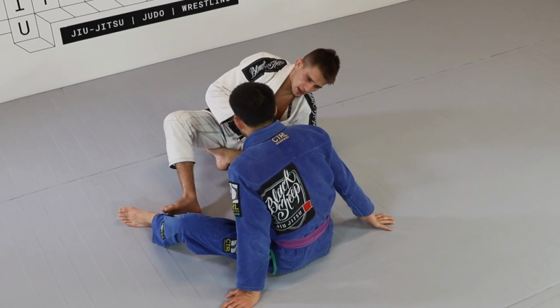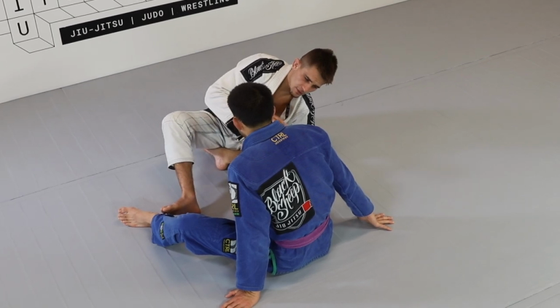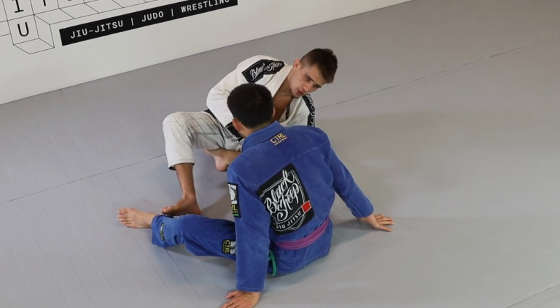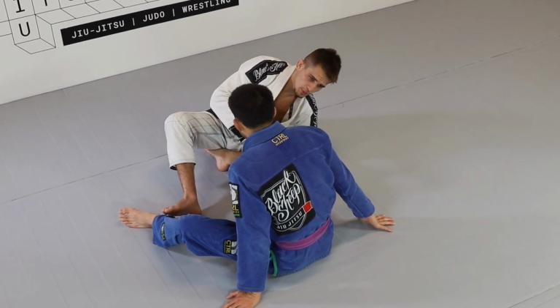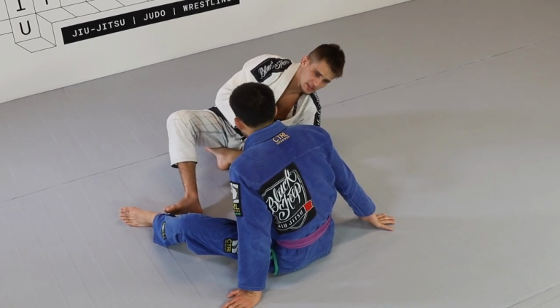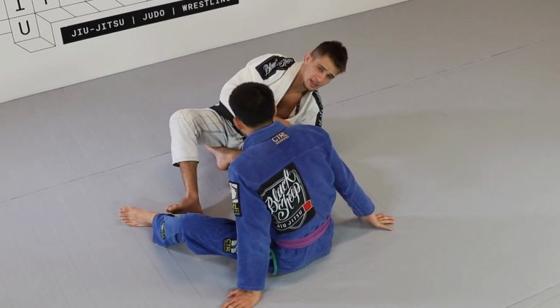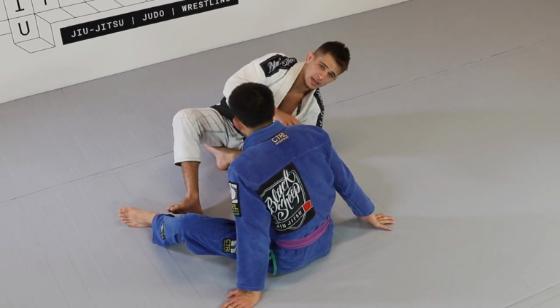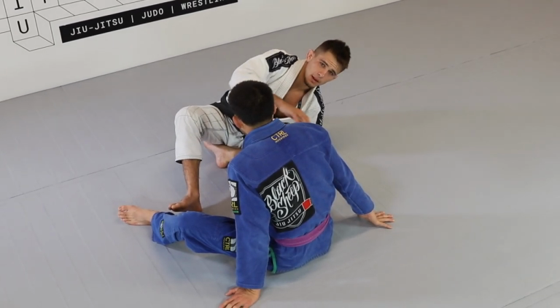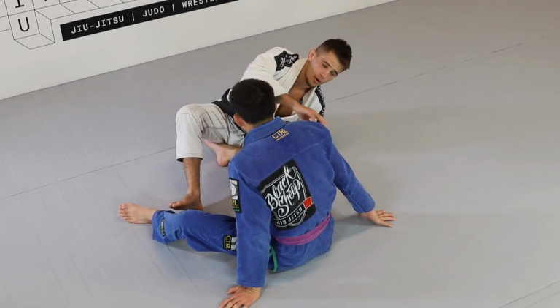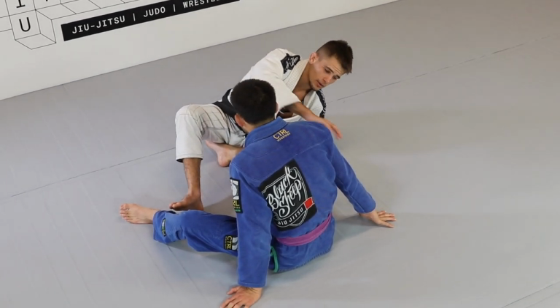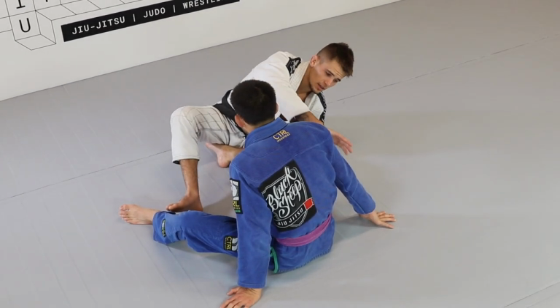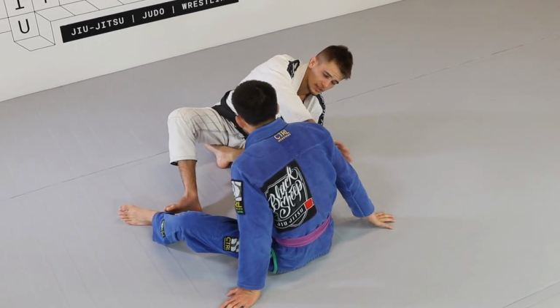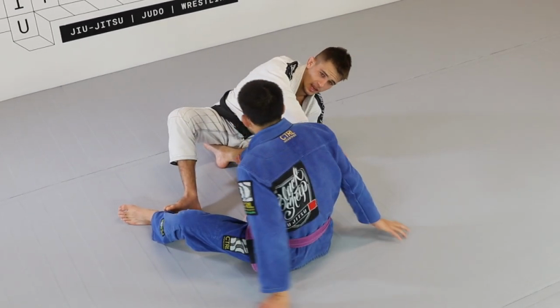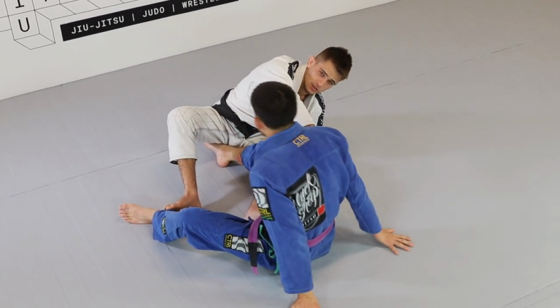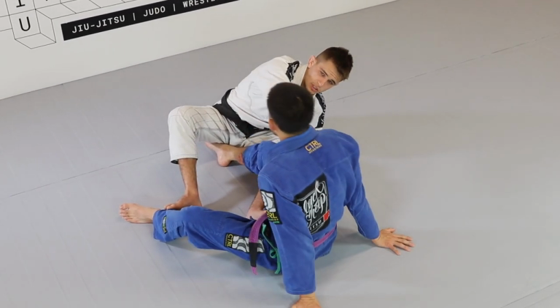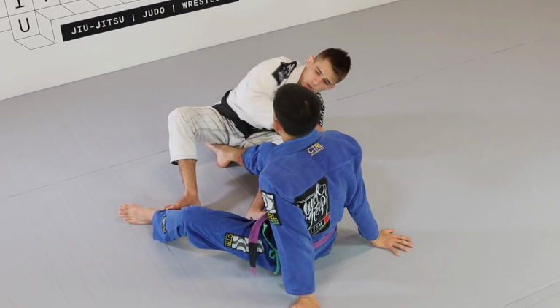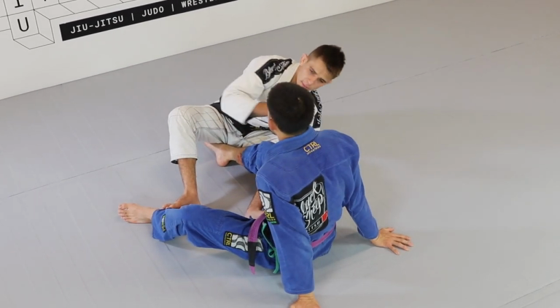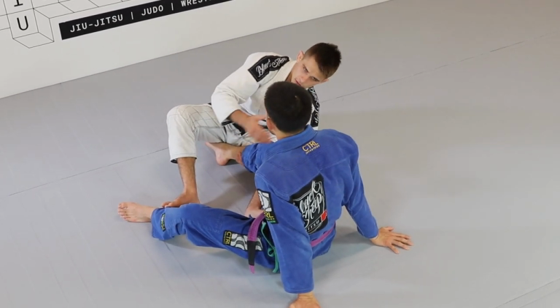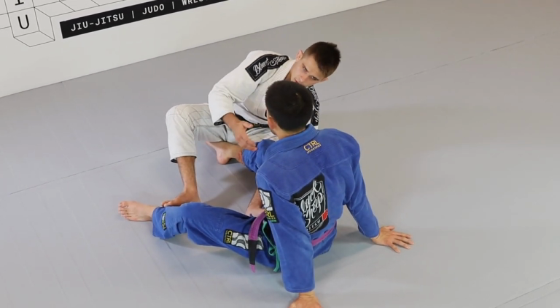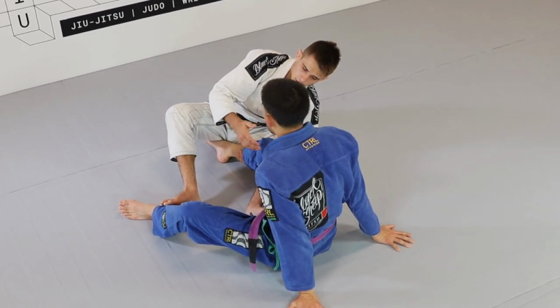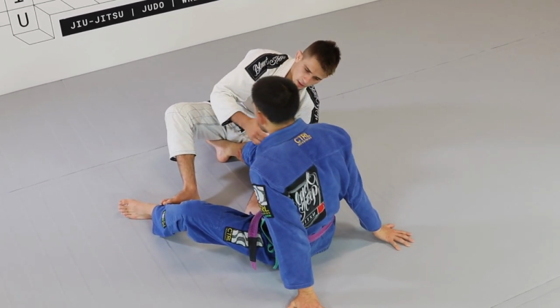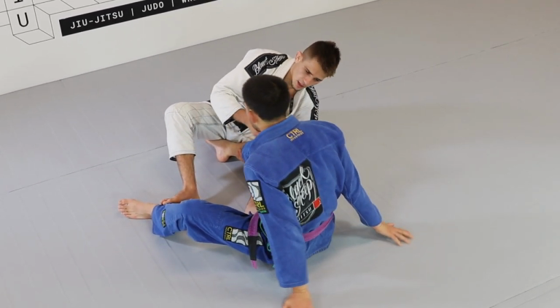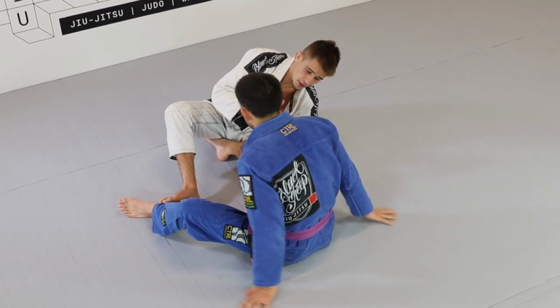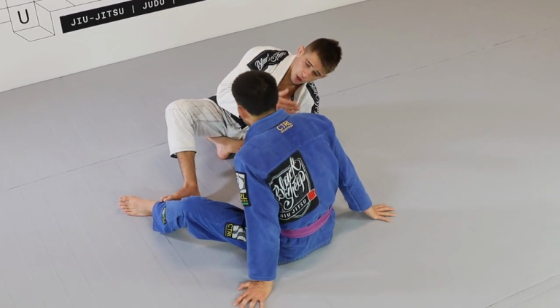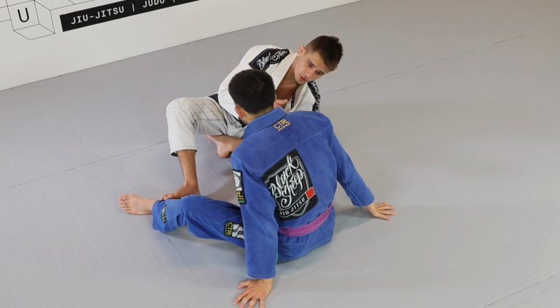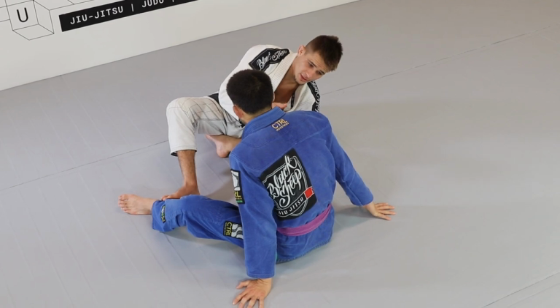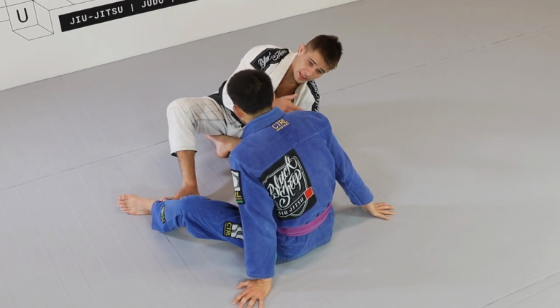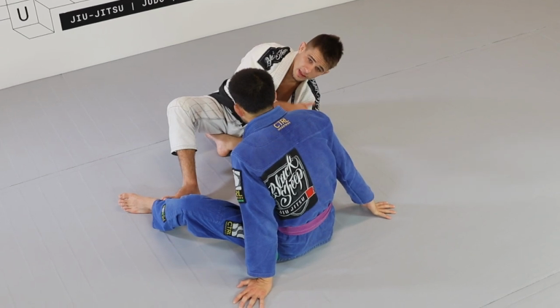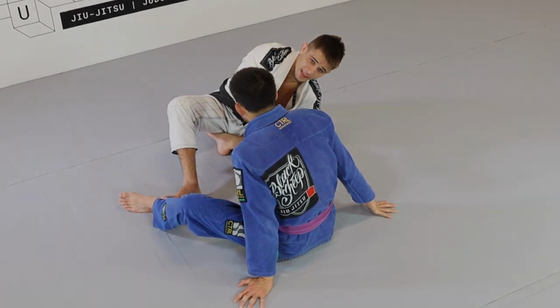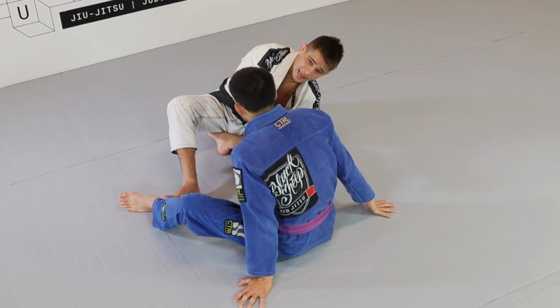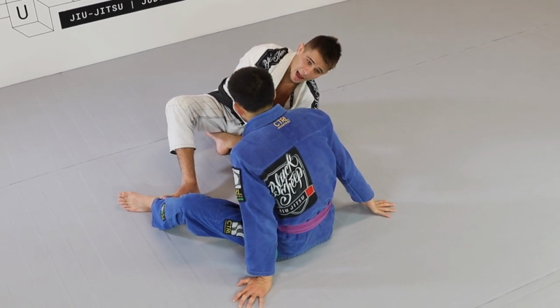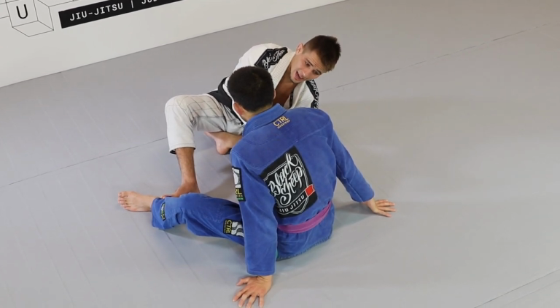If you saw the previous technique, my partner stayed on his hands, which is a common scenario. Another common scenario is they lay back.